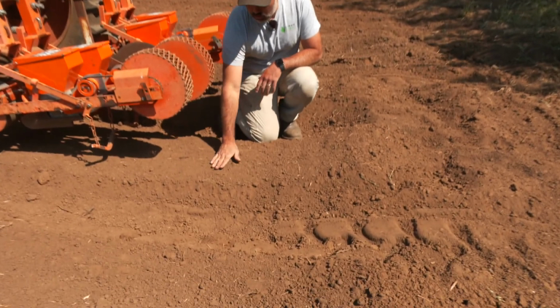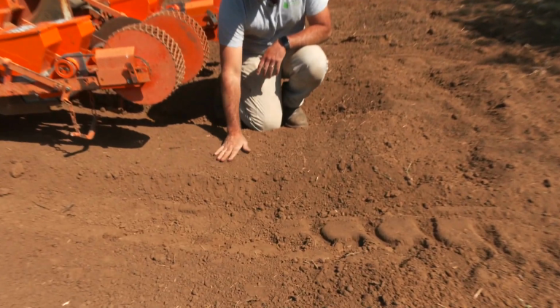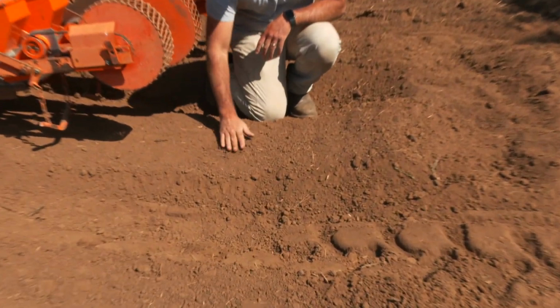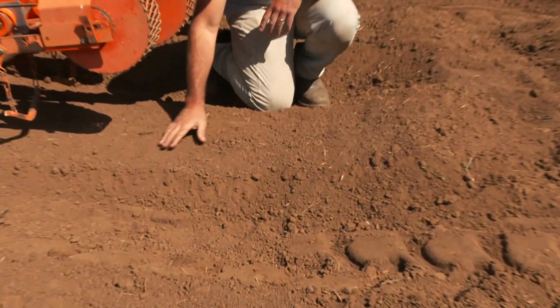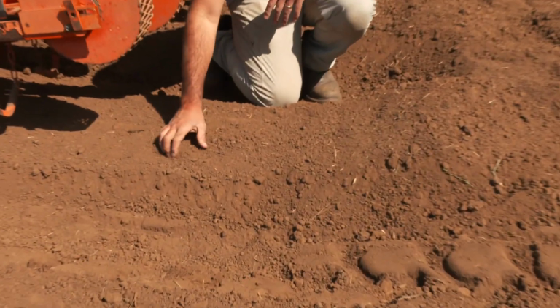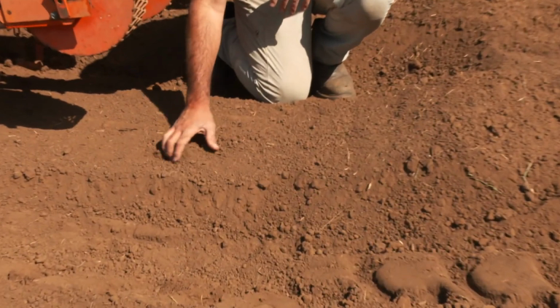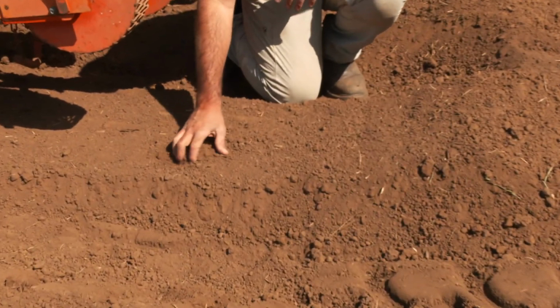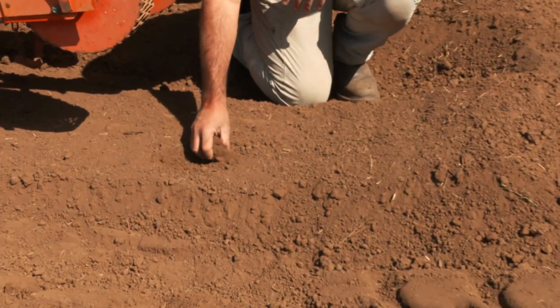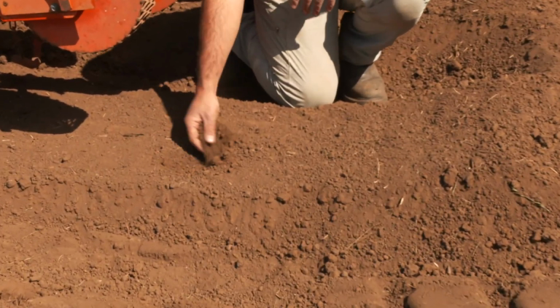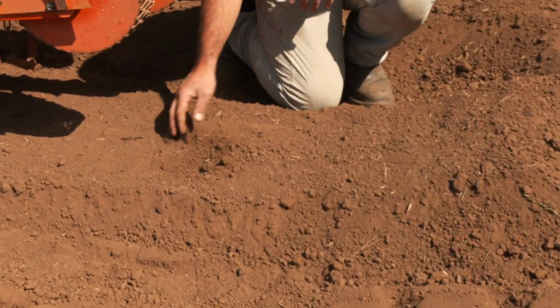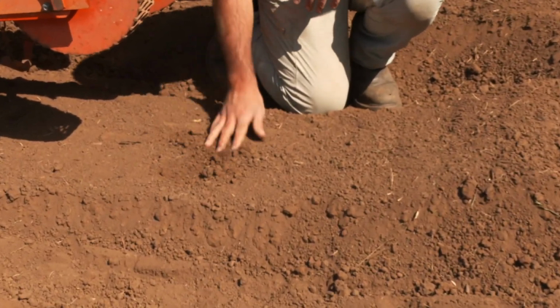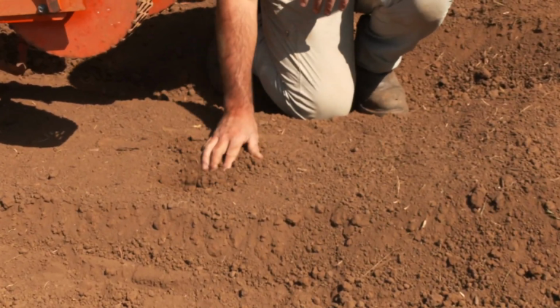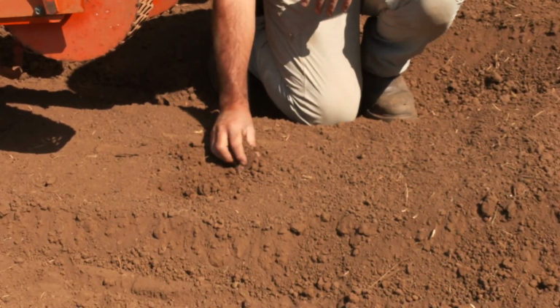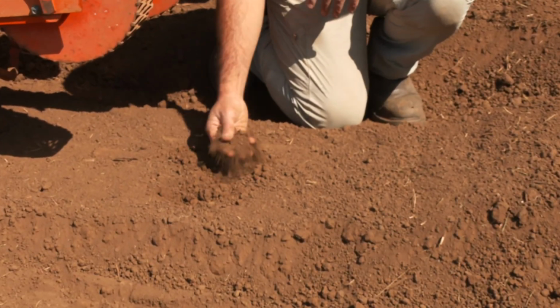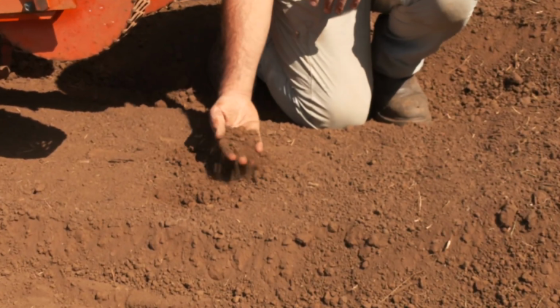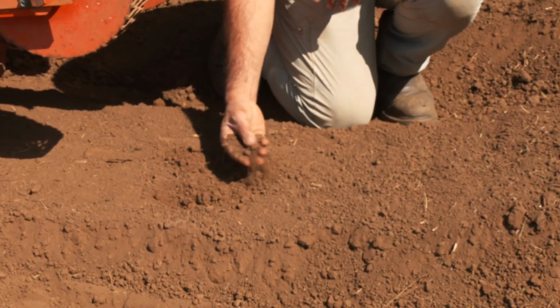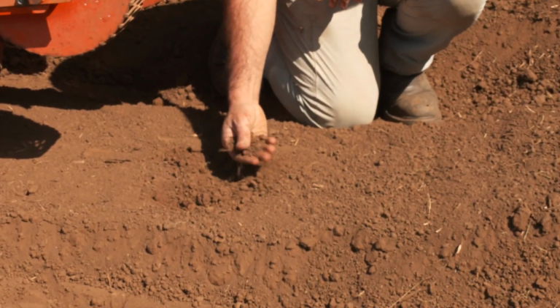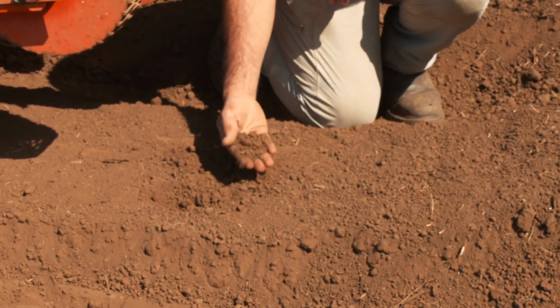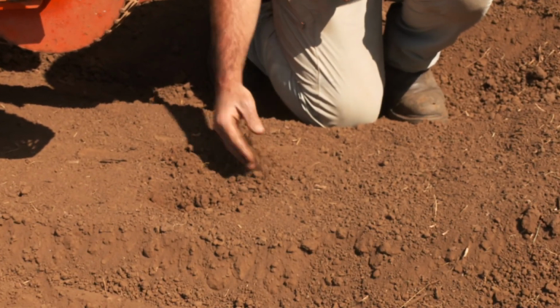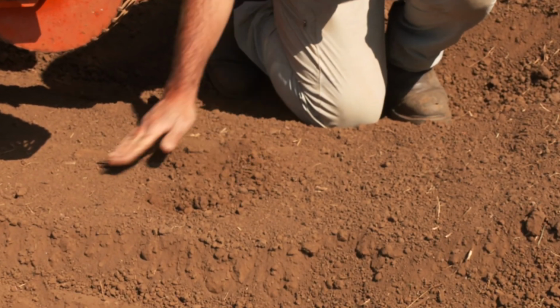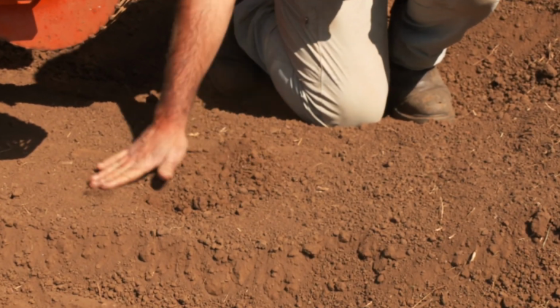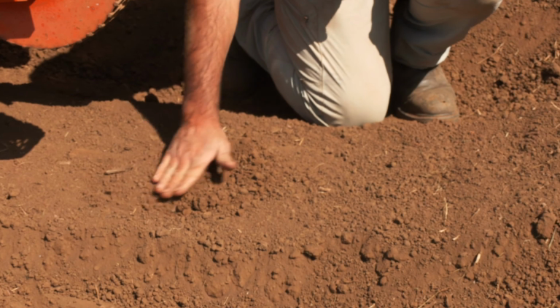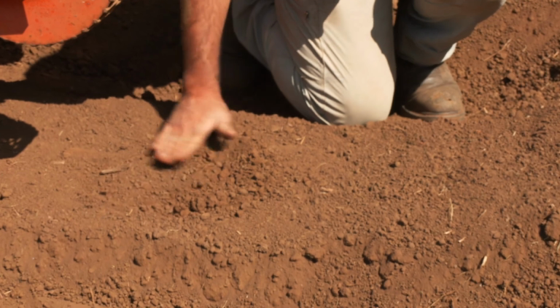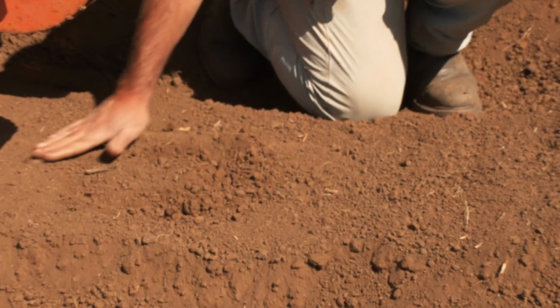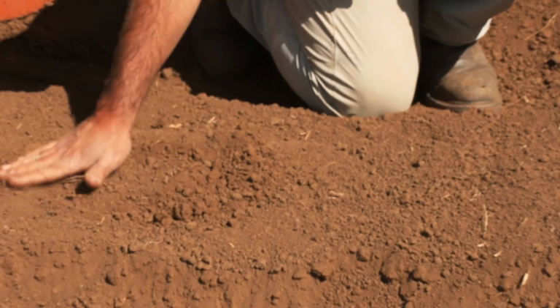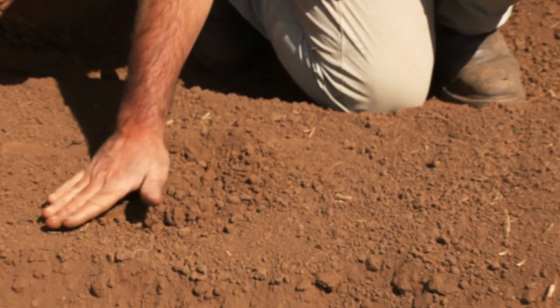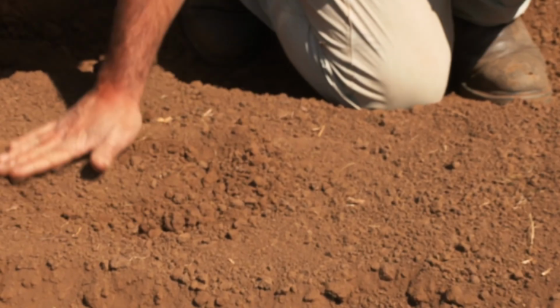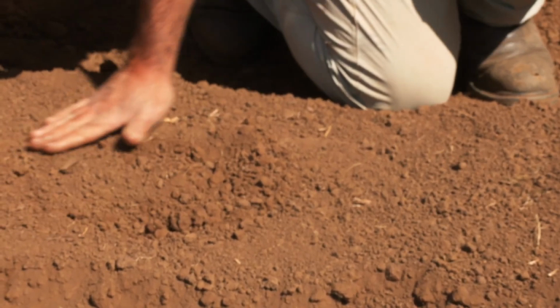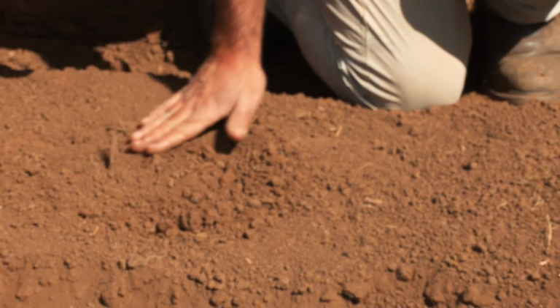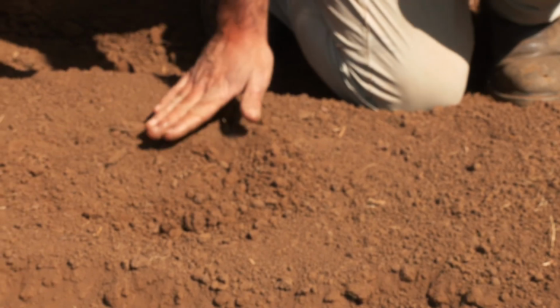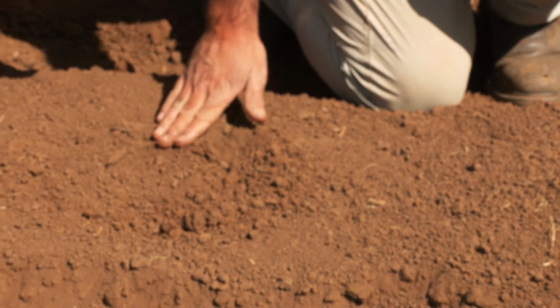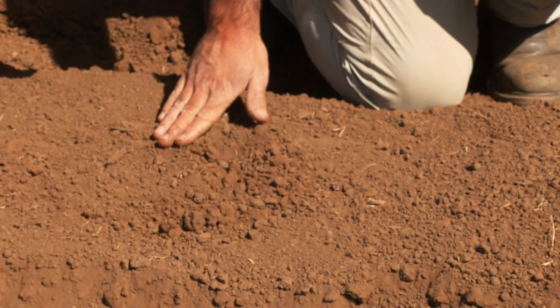So if you look here, just slightly smaller aggregate size, a little more uniform, but a really smooth seed bed to work into.